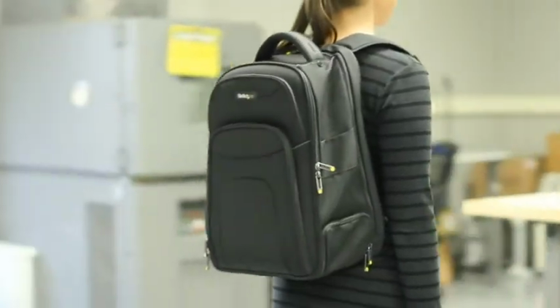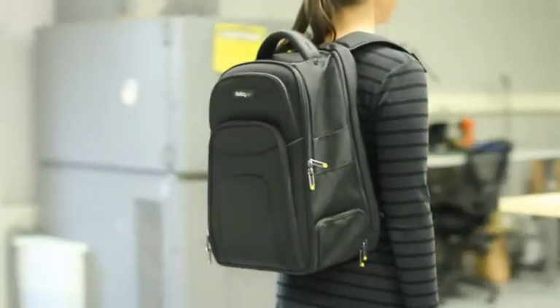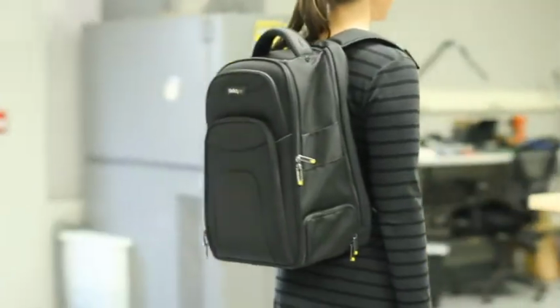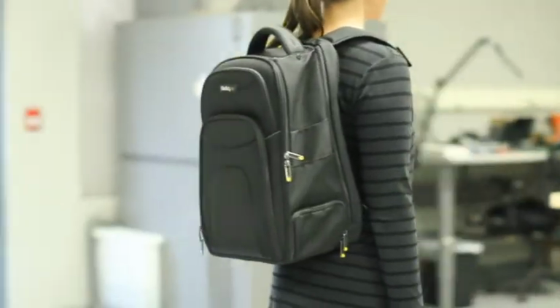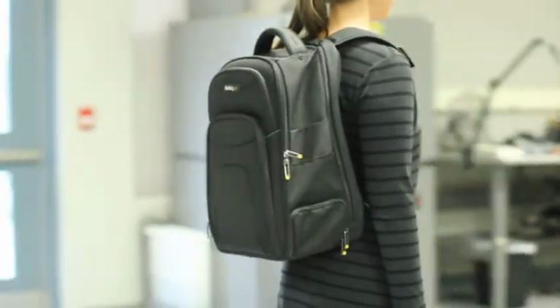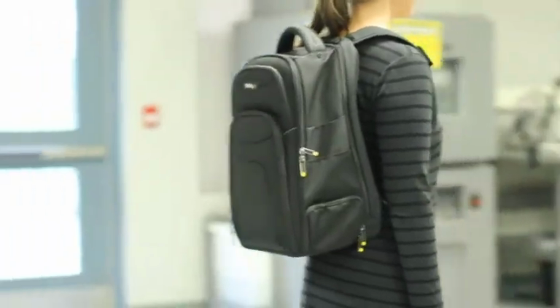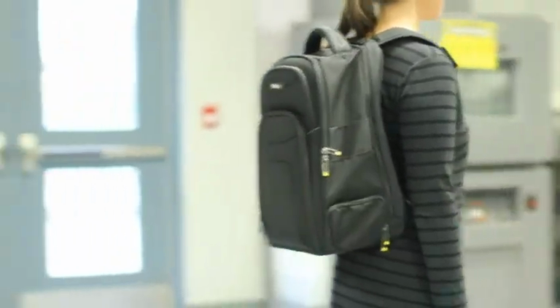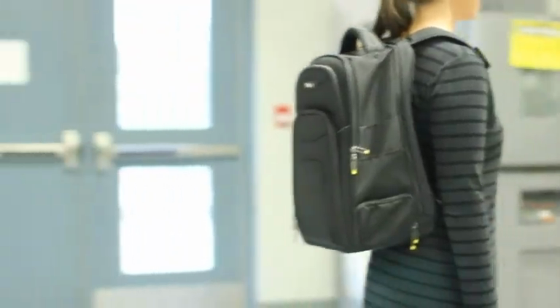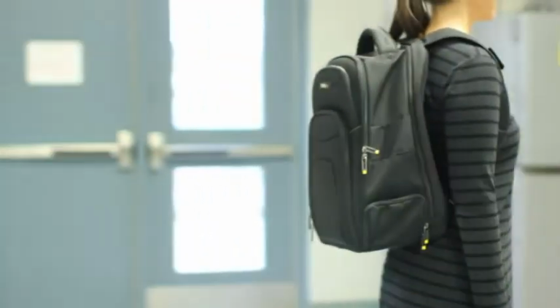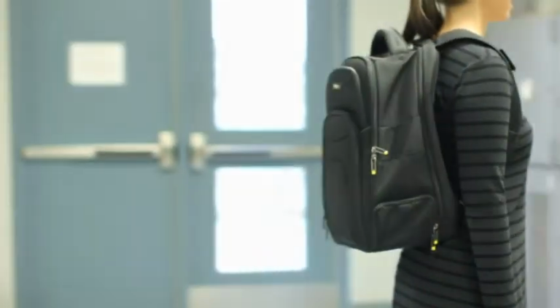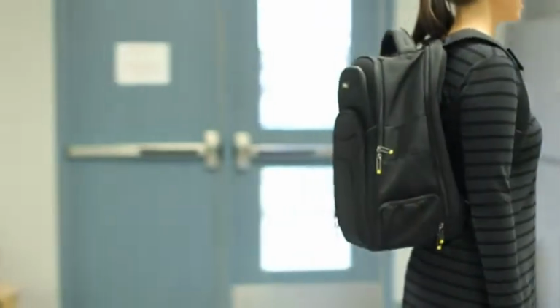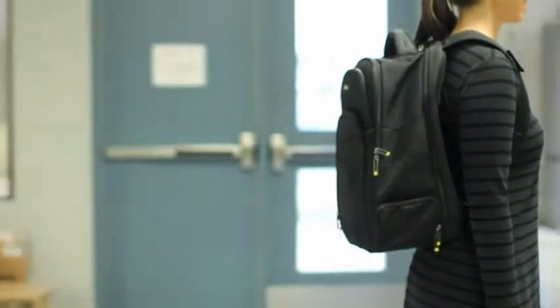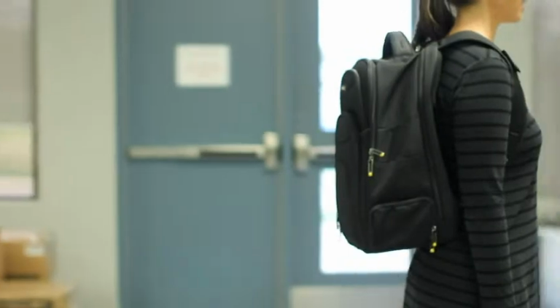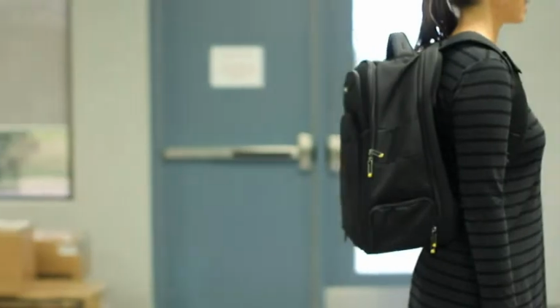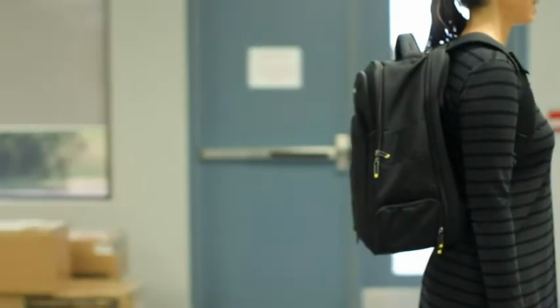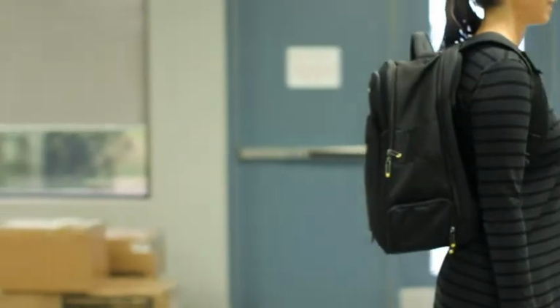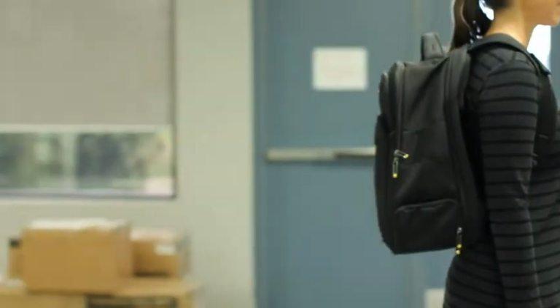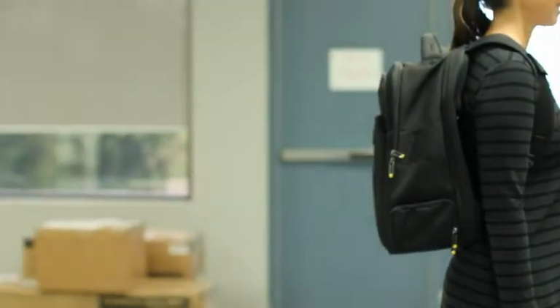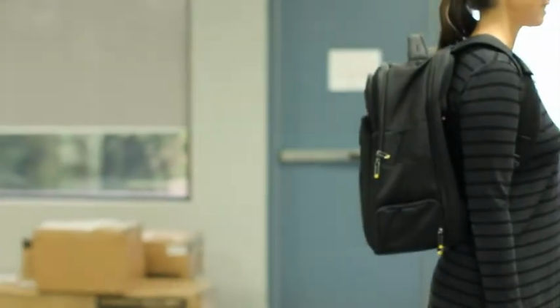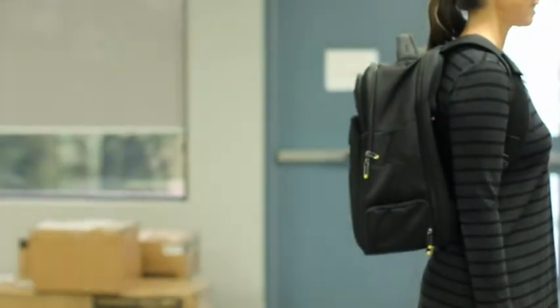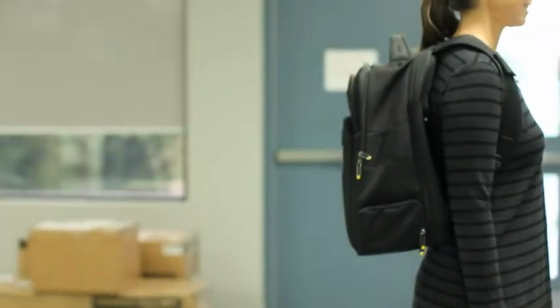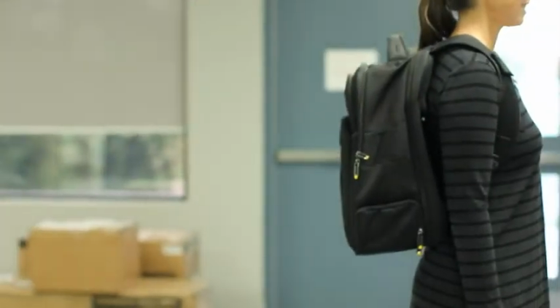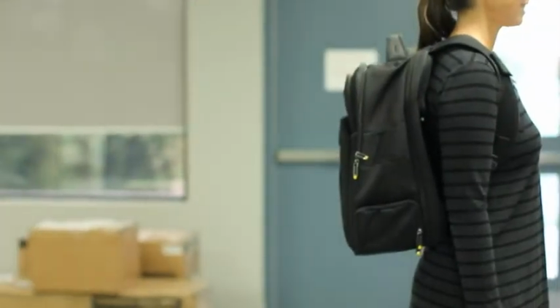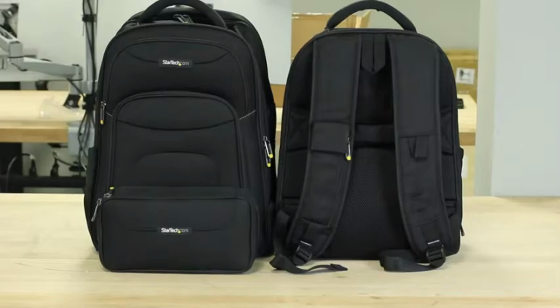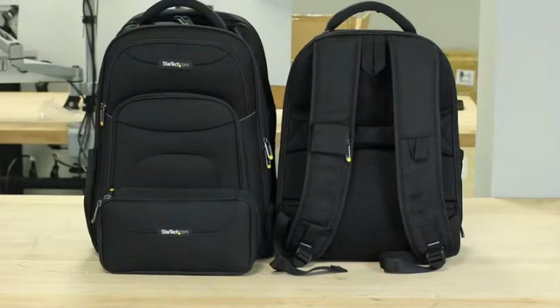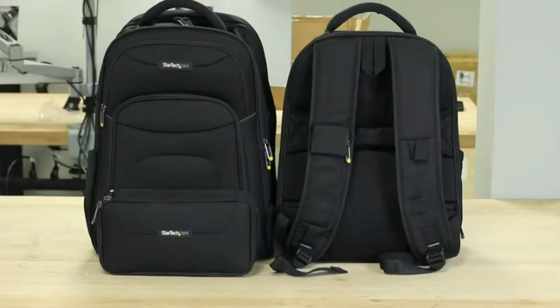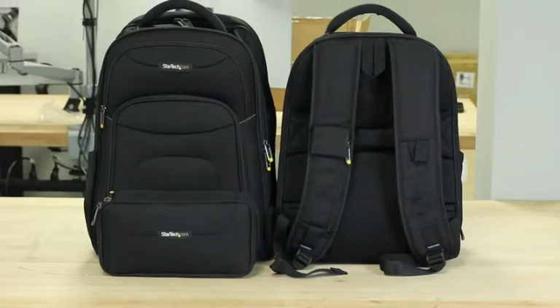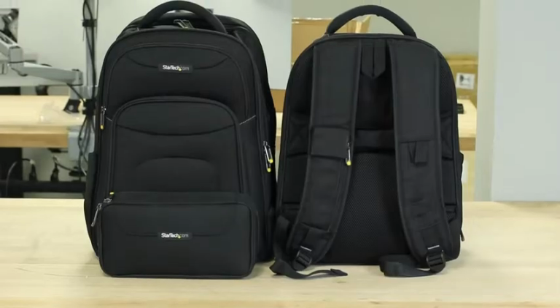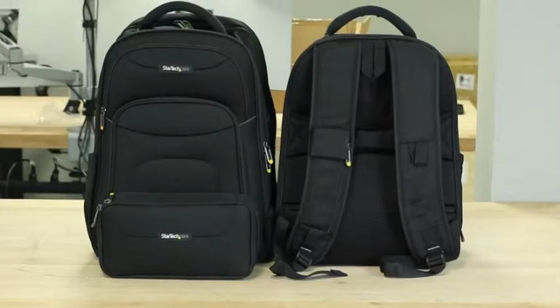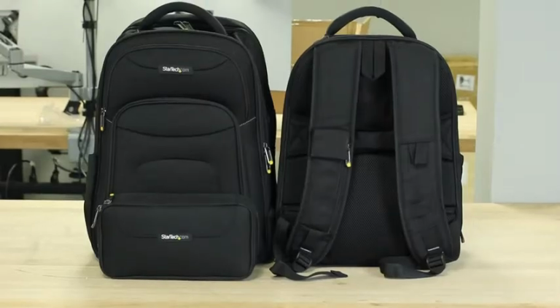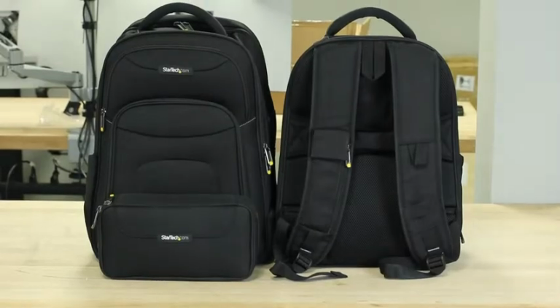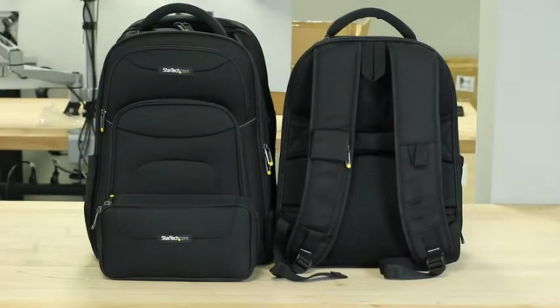The StarTech.com IT backpack is backed by a lifetime warranty and has free lifetime technical support.